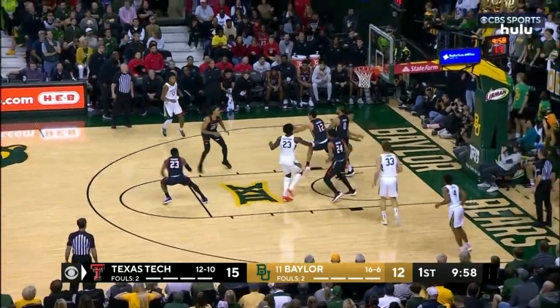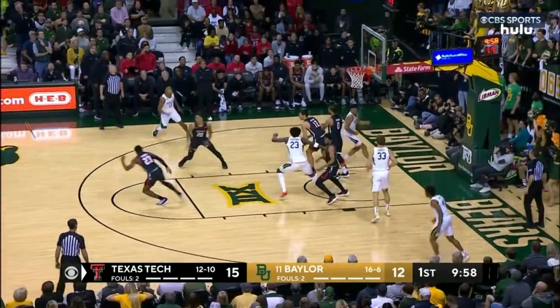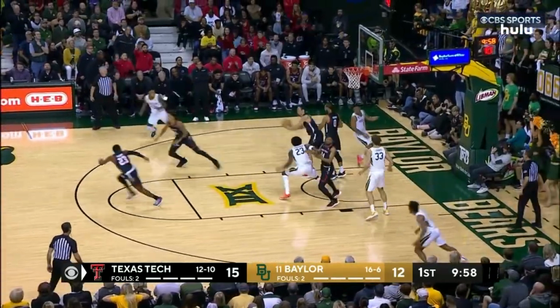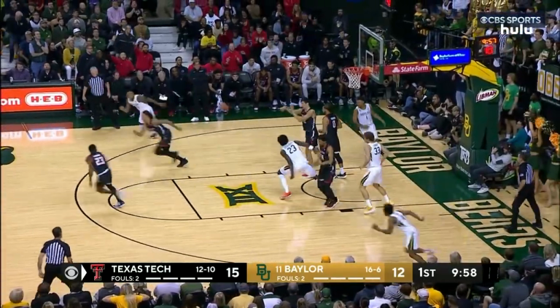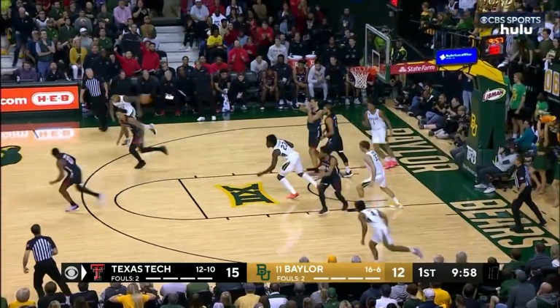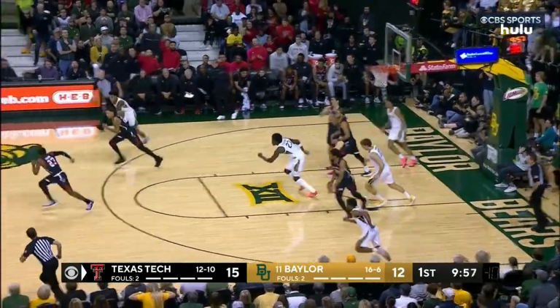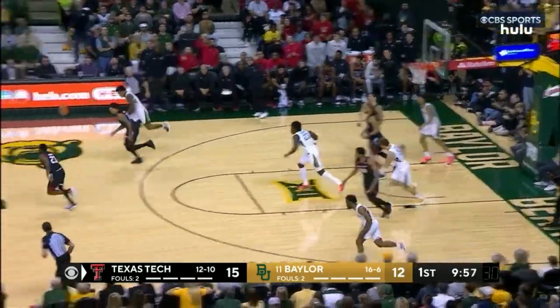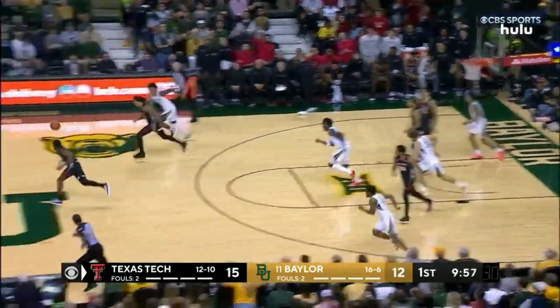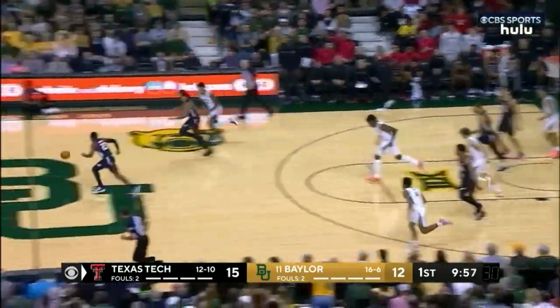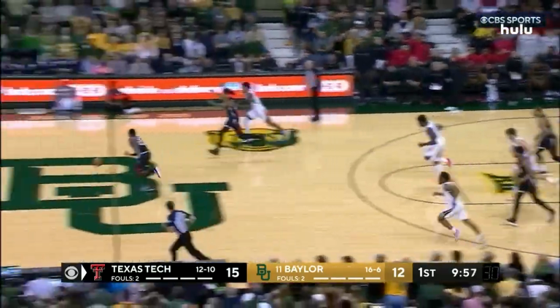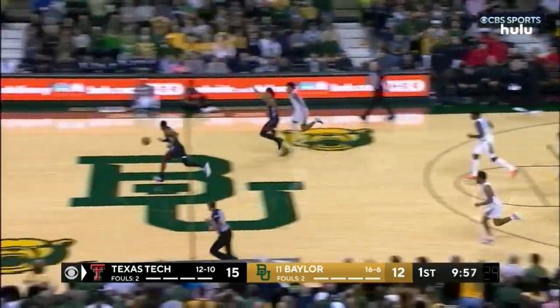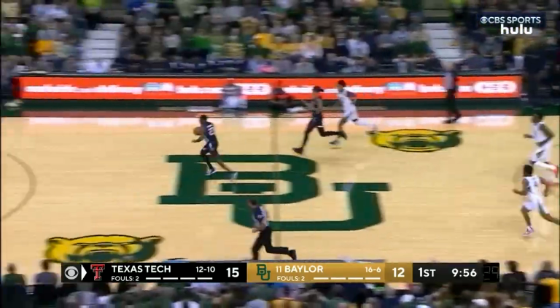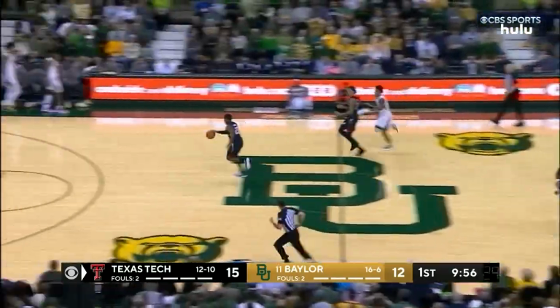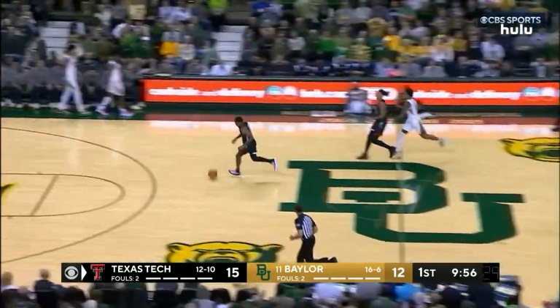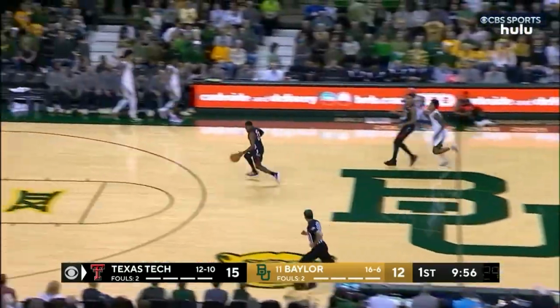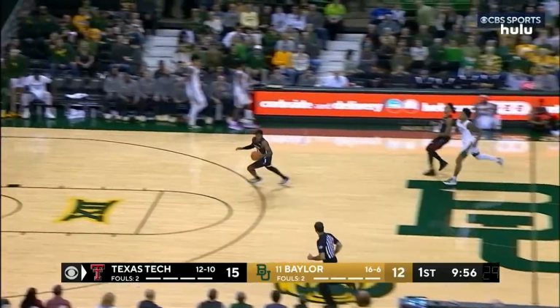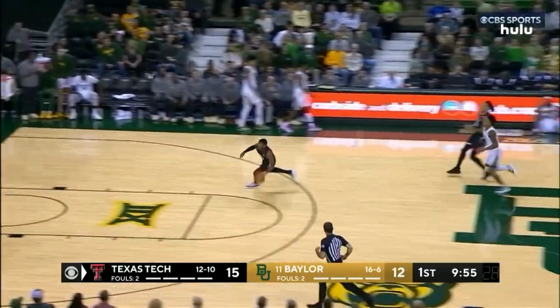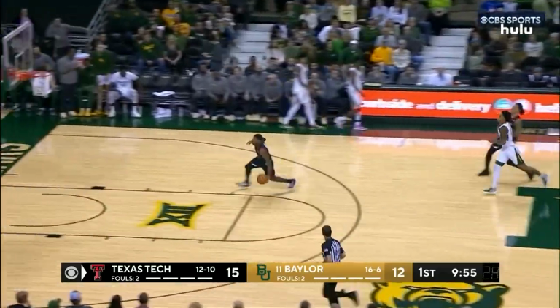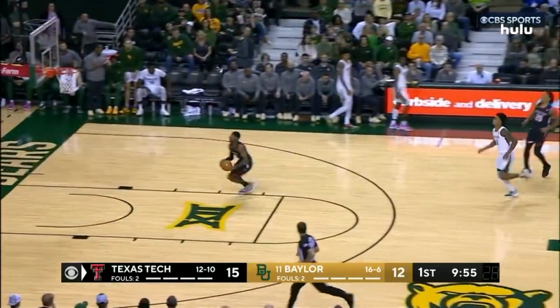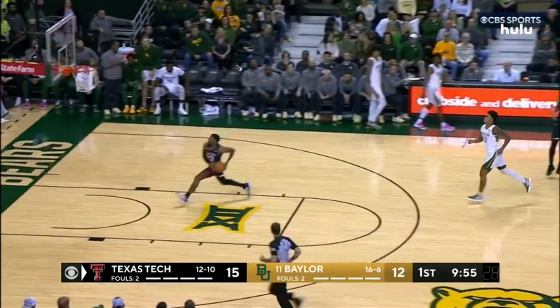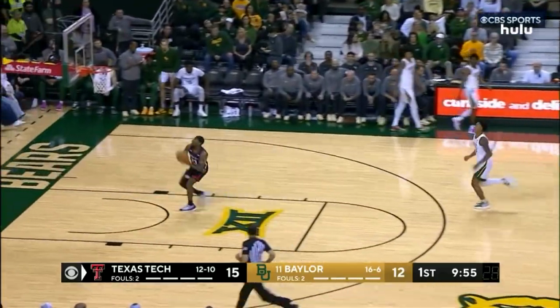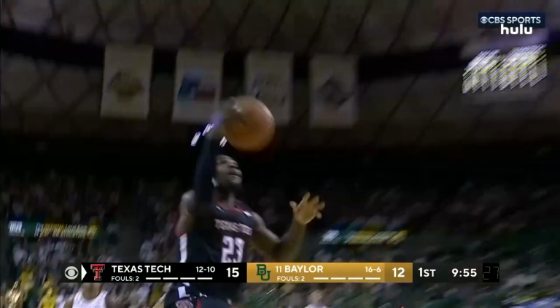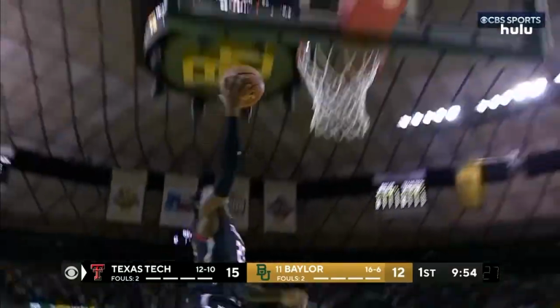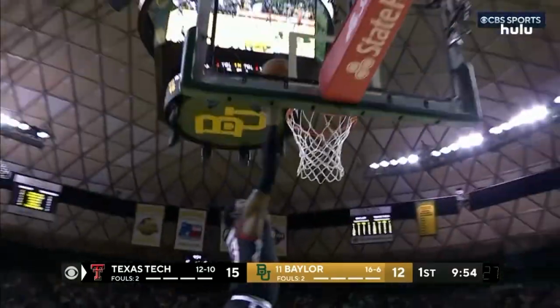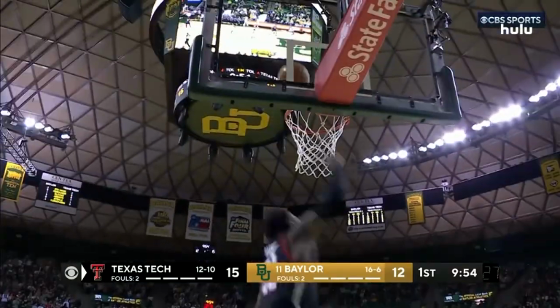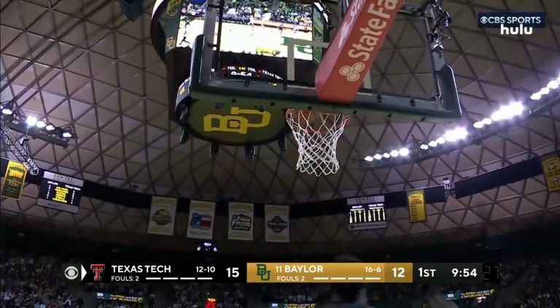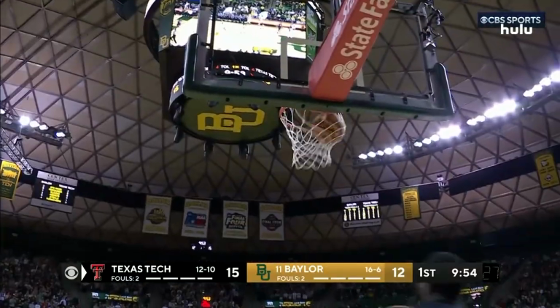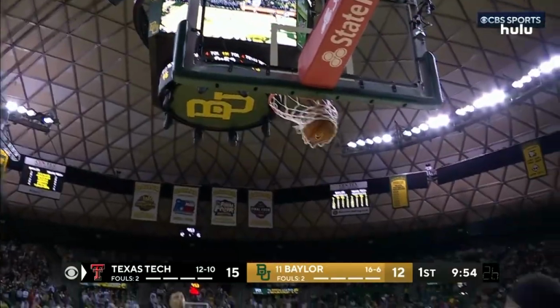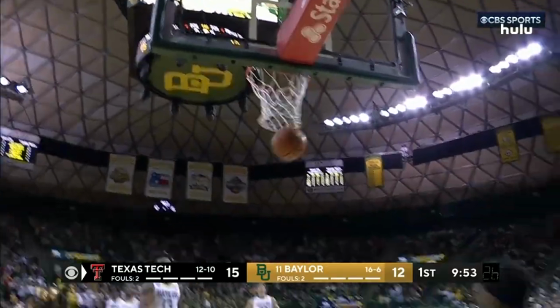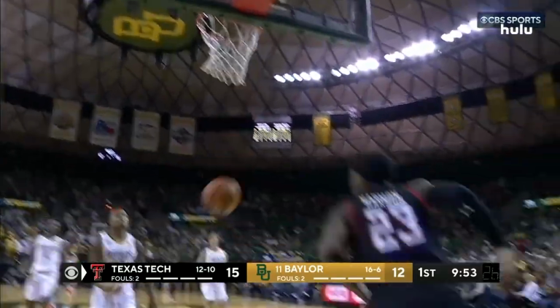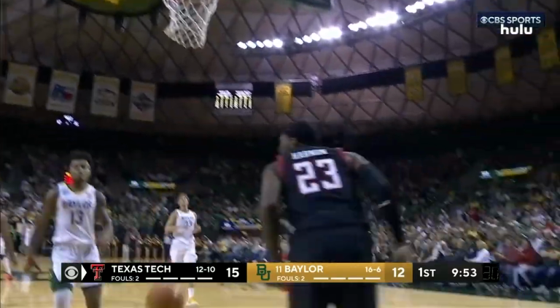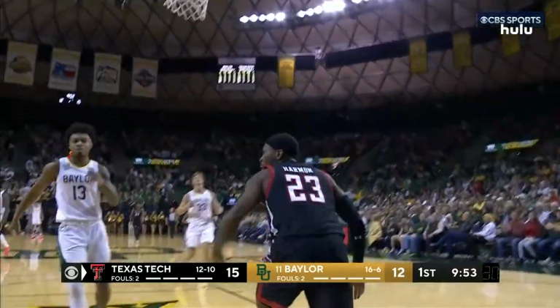George with a dribble drive taken away by Bacho. The Frenchman, uncontested for the layup.